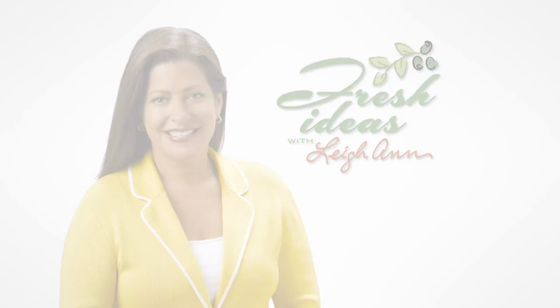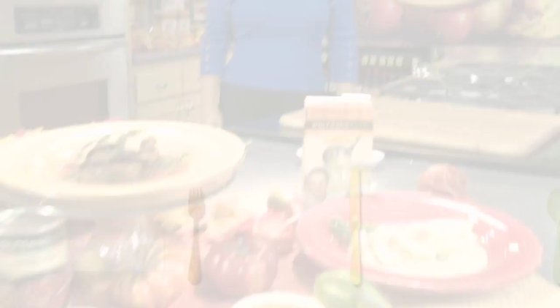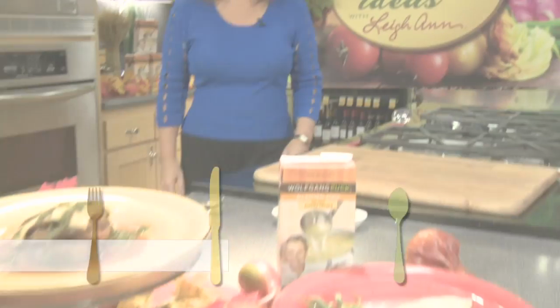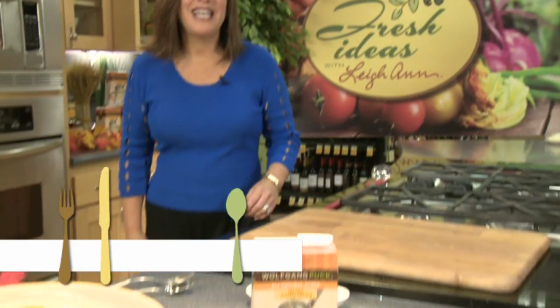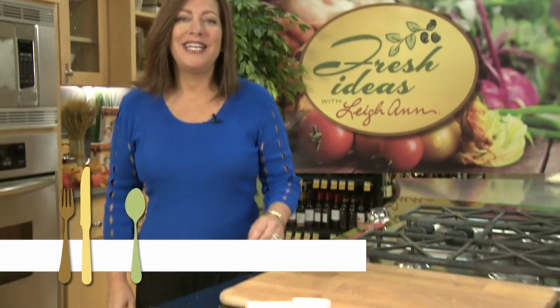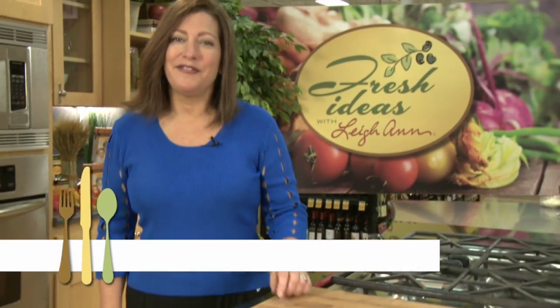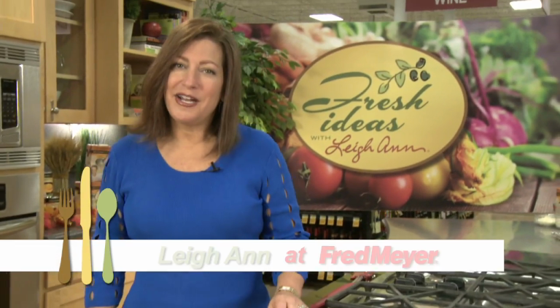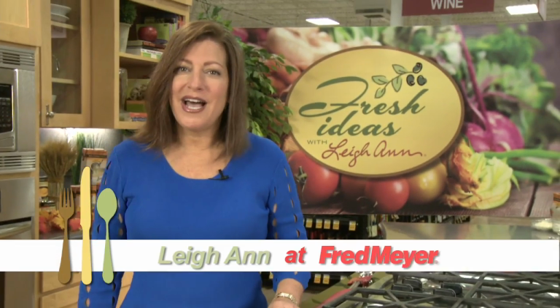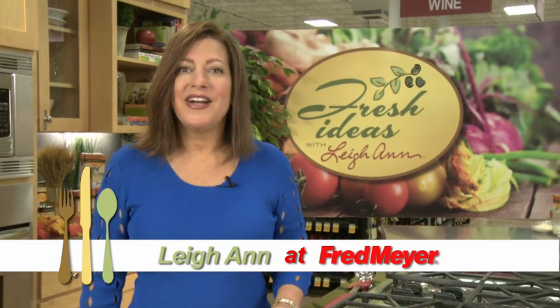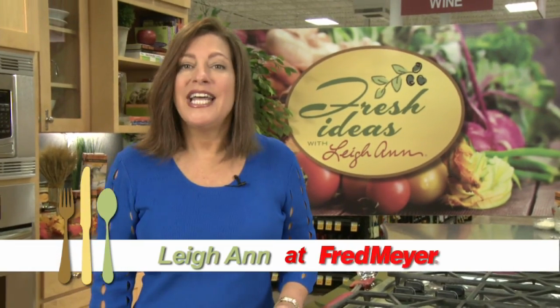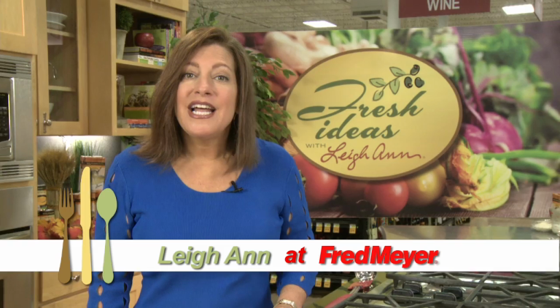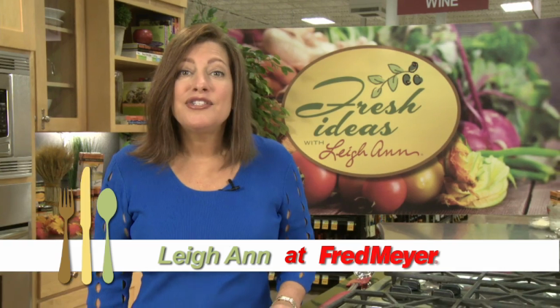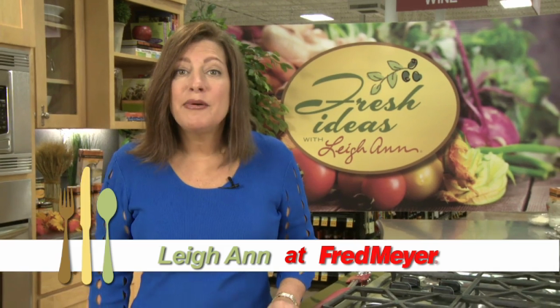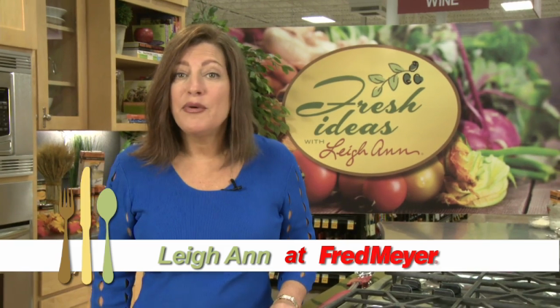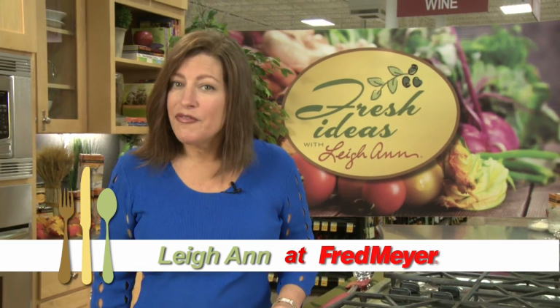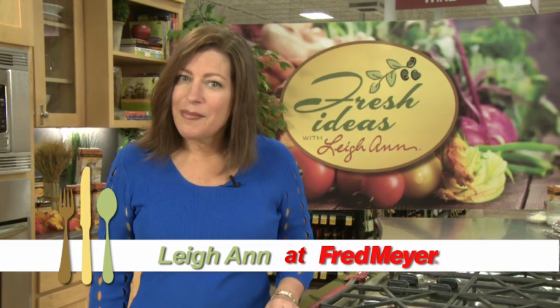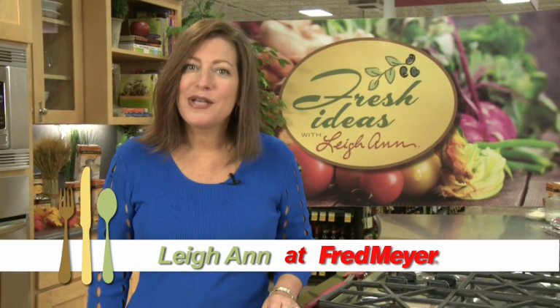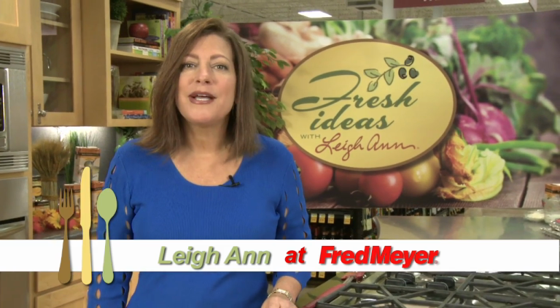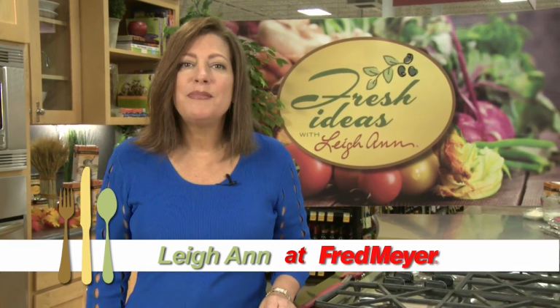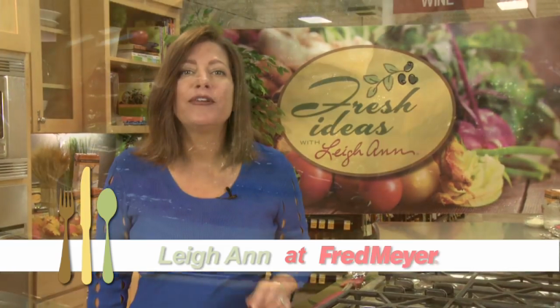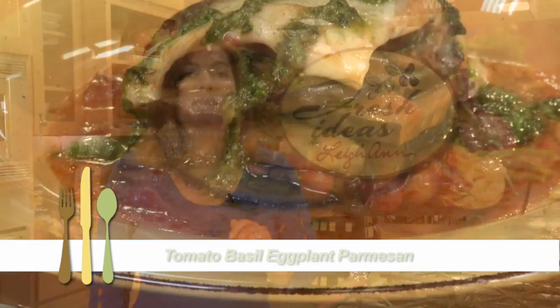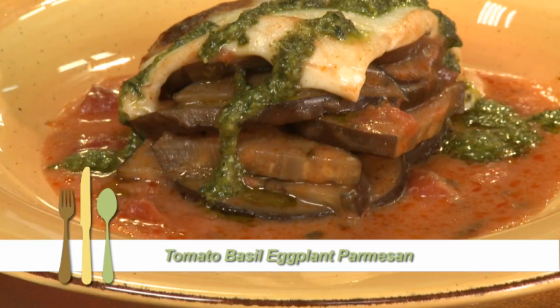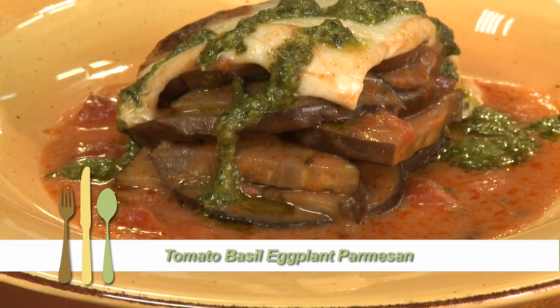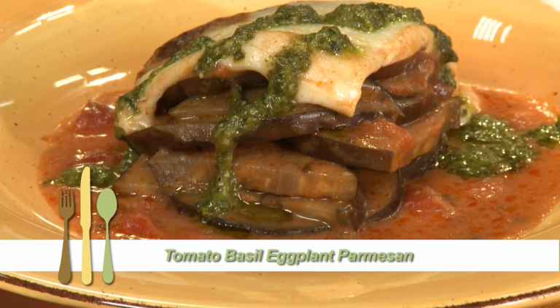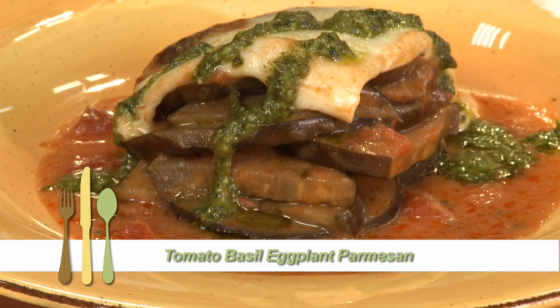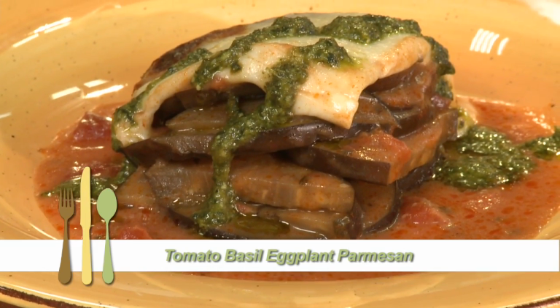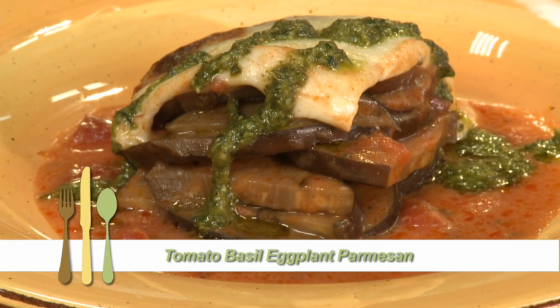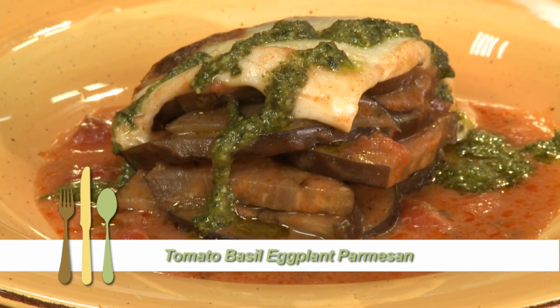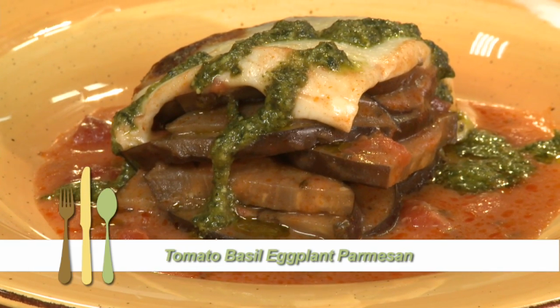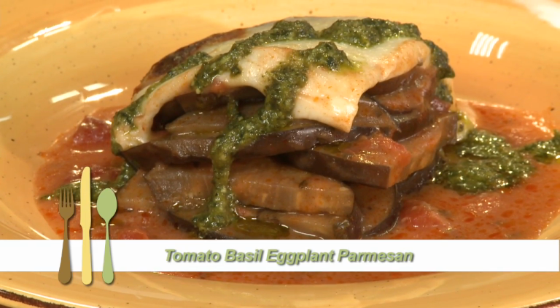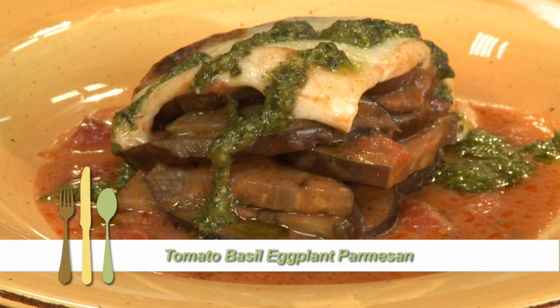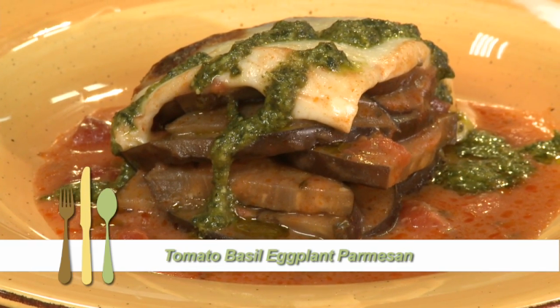Hi, I'm Leanne here at Fred Meyer, and I'd like to share with you Wolfgang Puck's recipe for tomato basil eggplant parmesan. Let's get started.